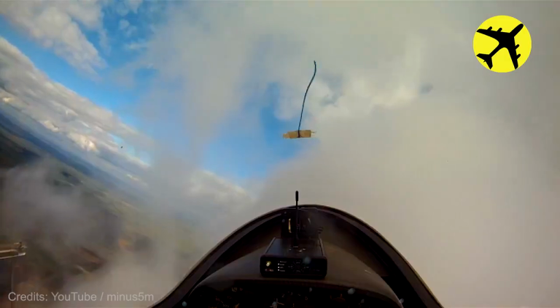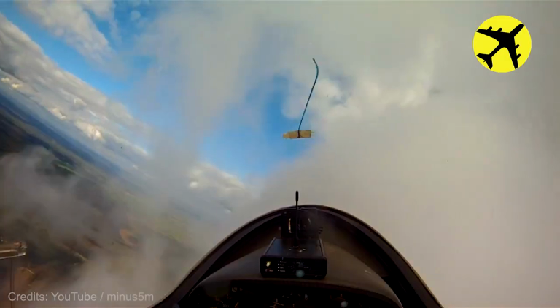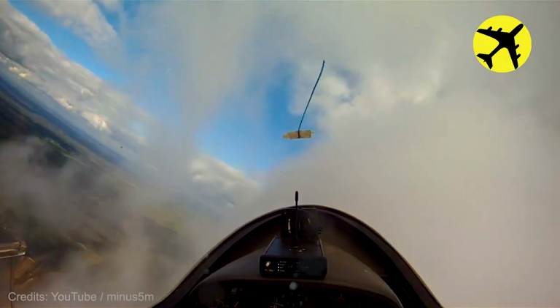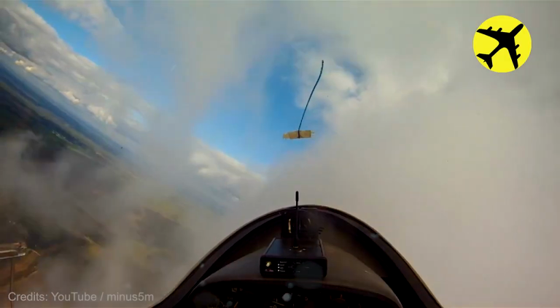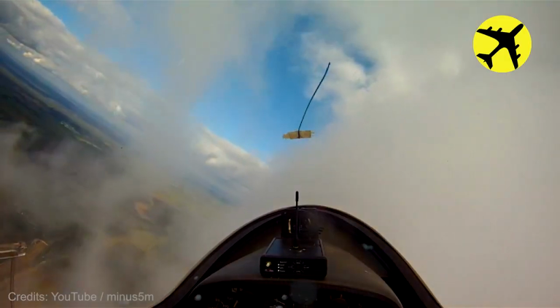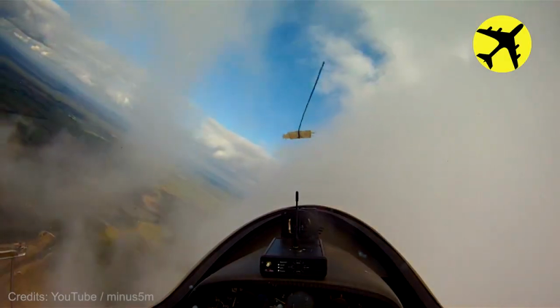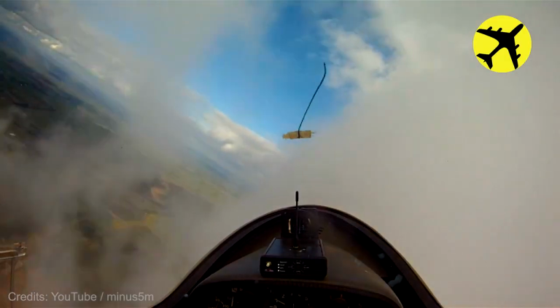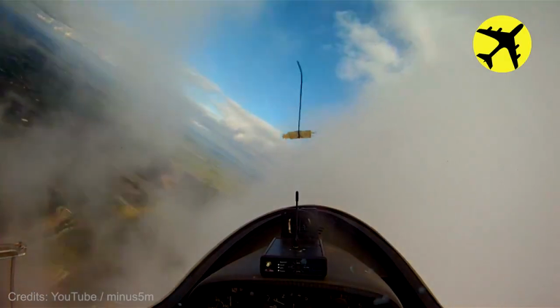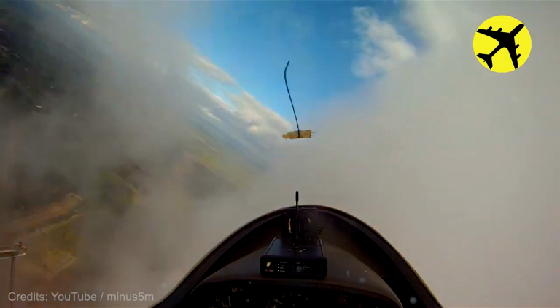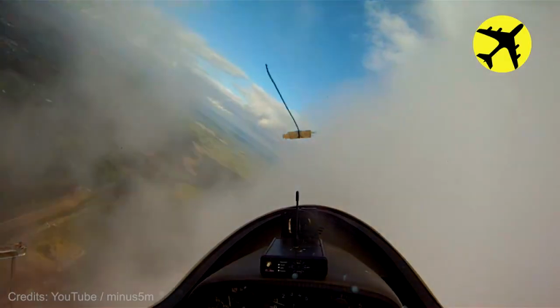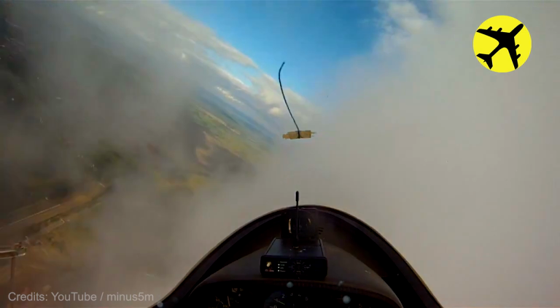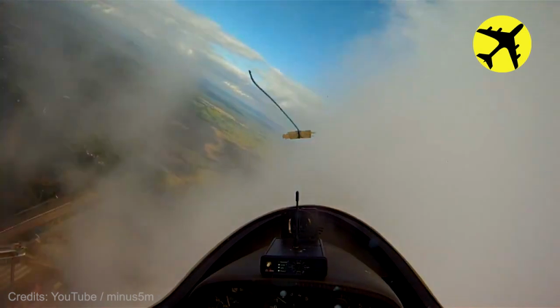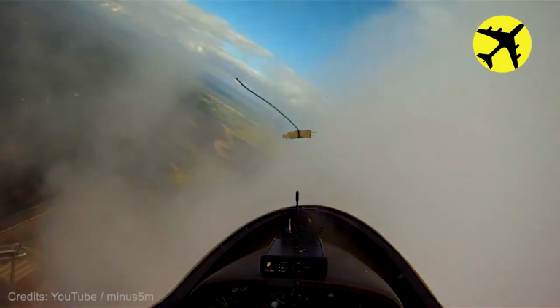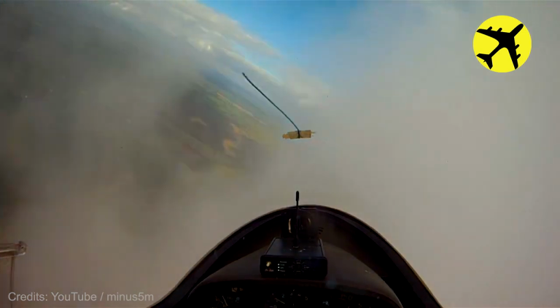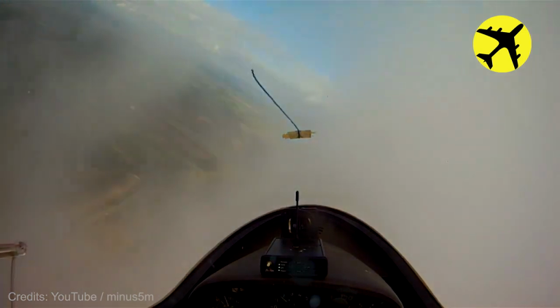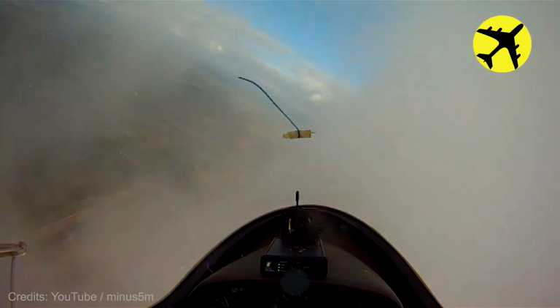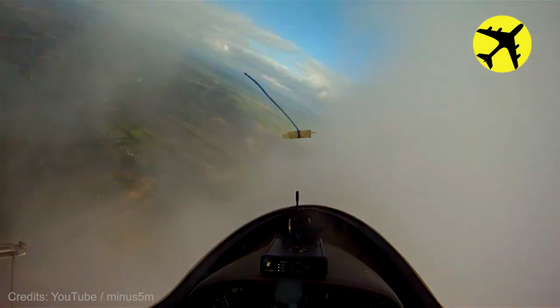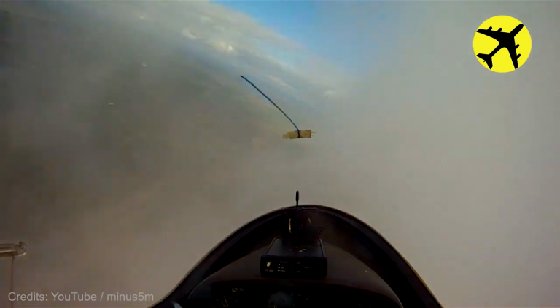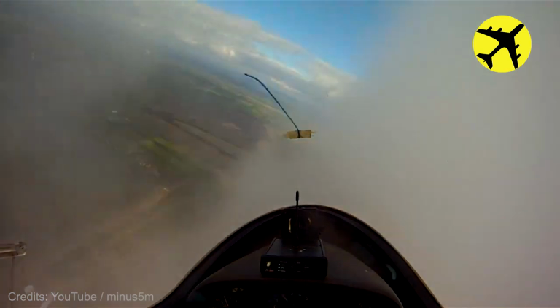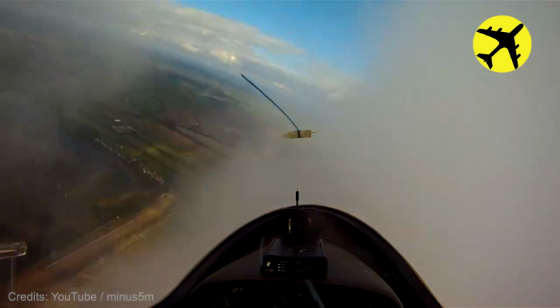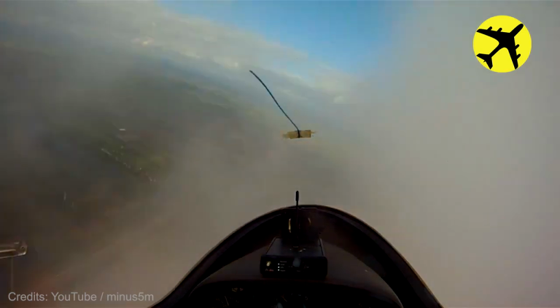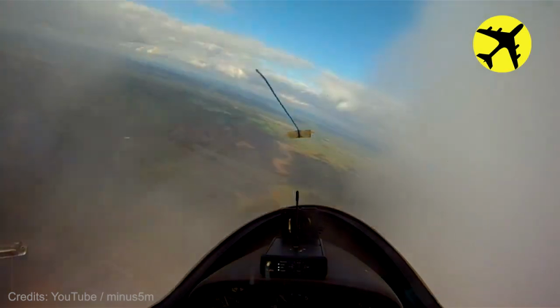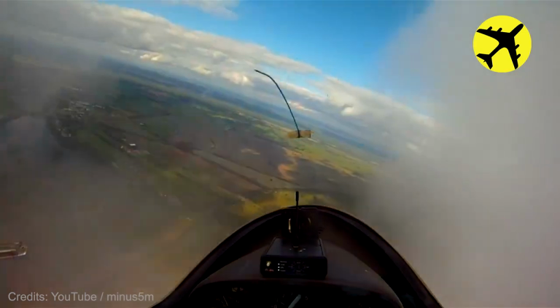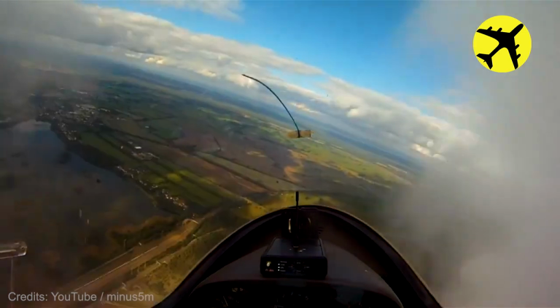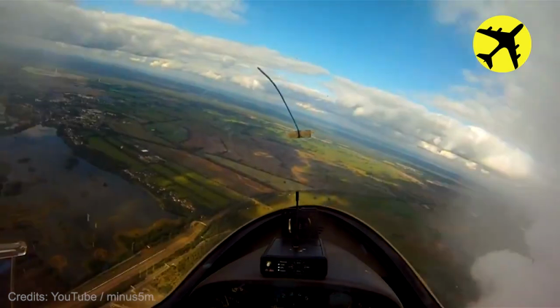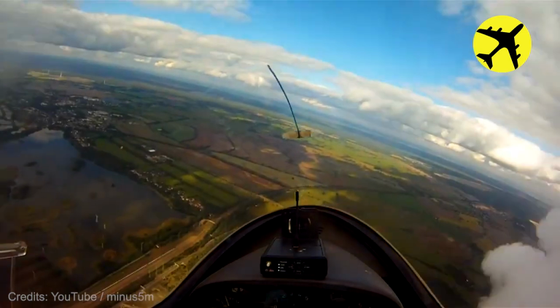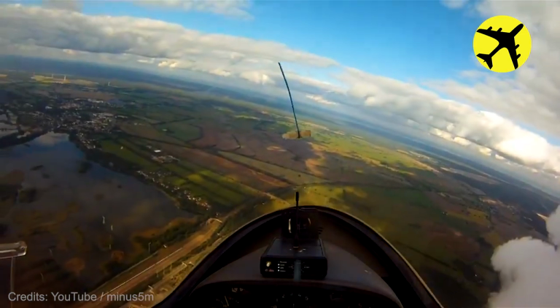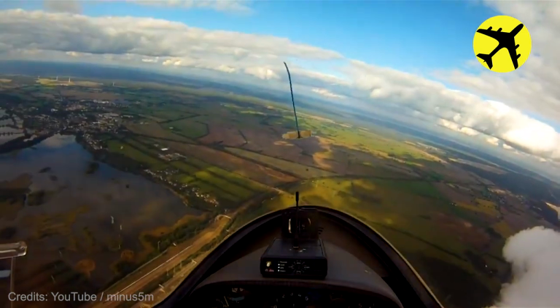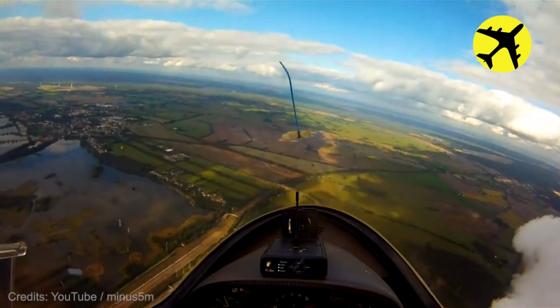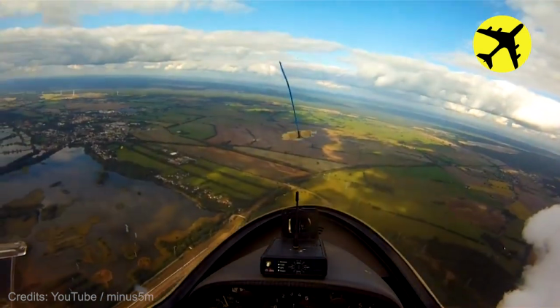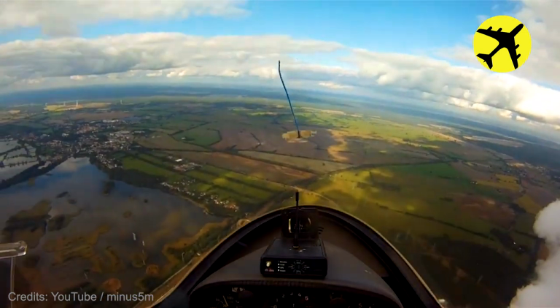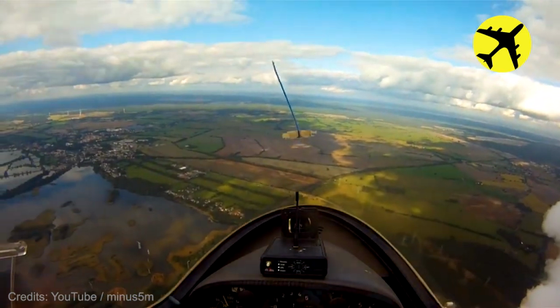This glider pilot flying through a power plant smoke, spiking up the thermals.